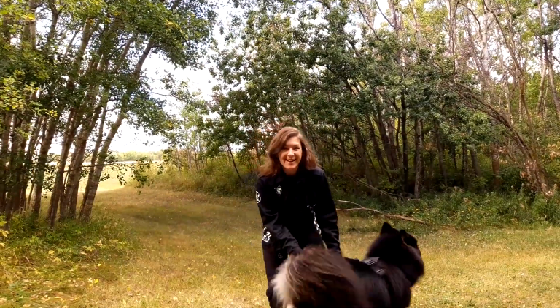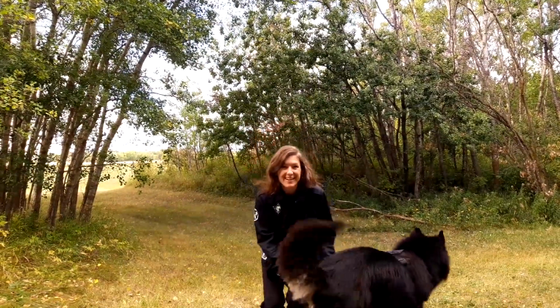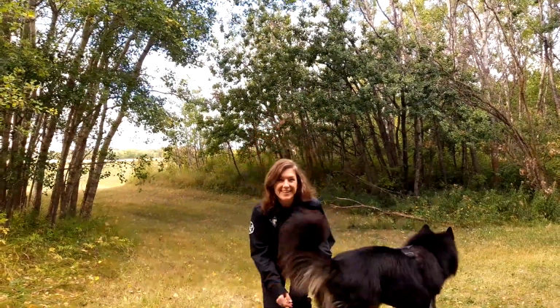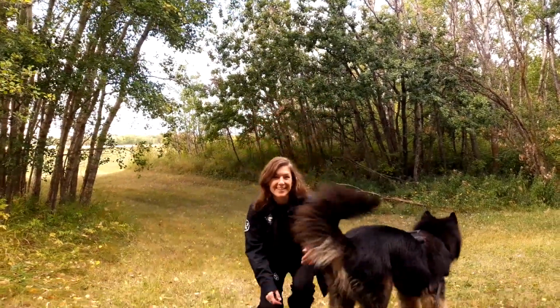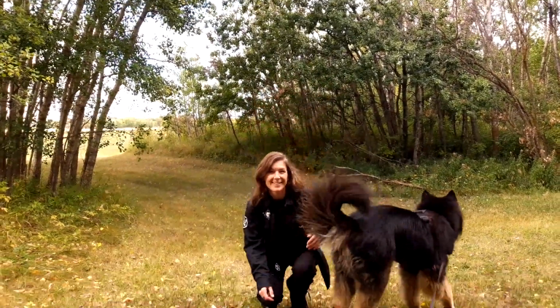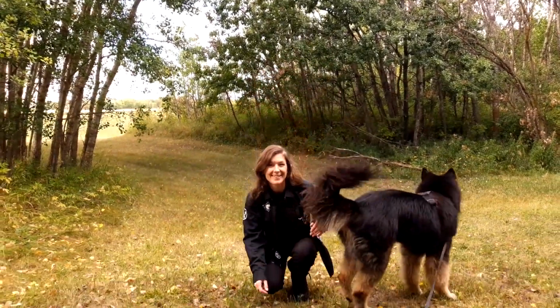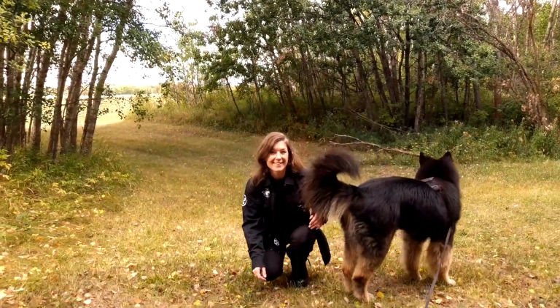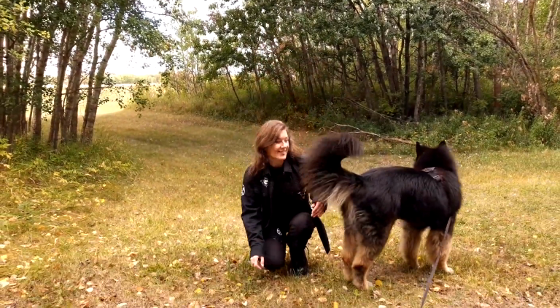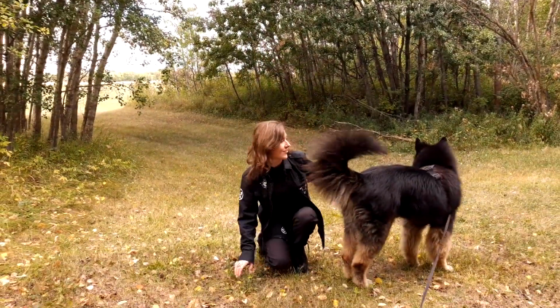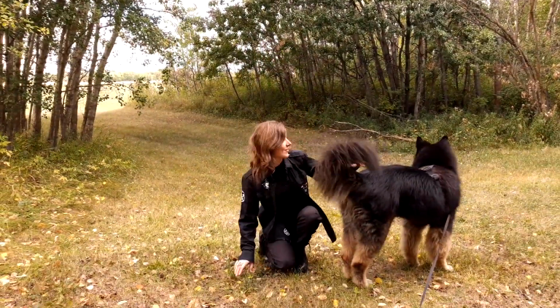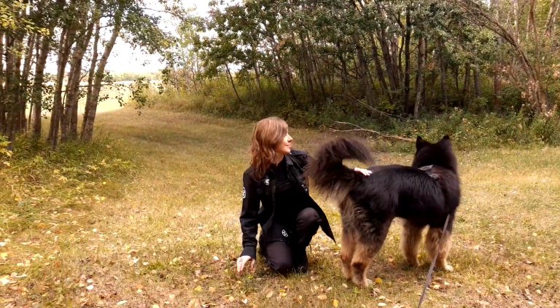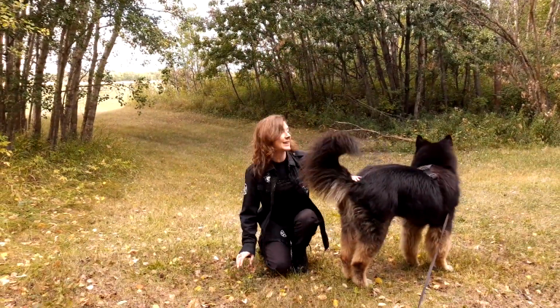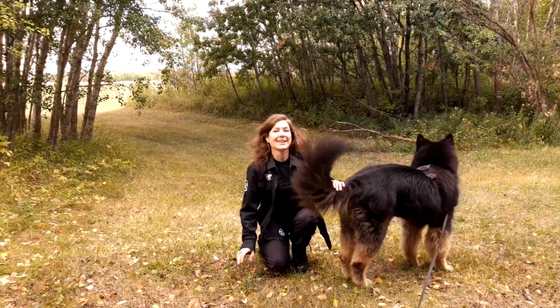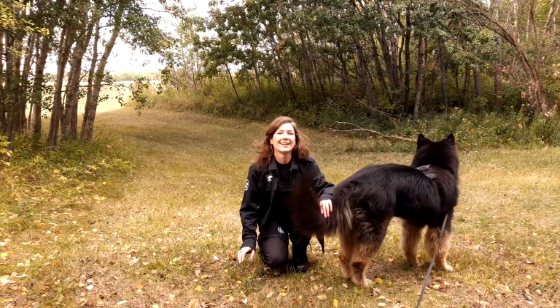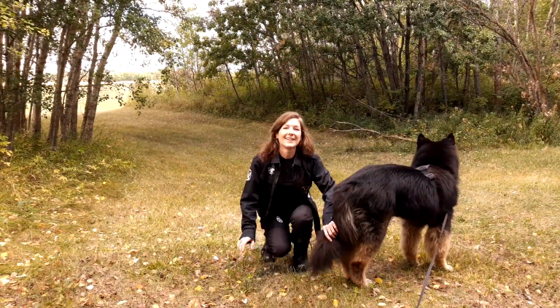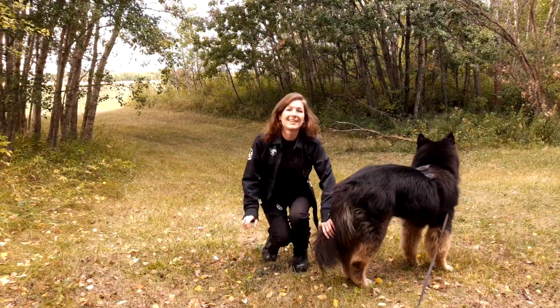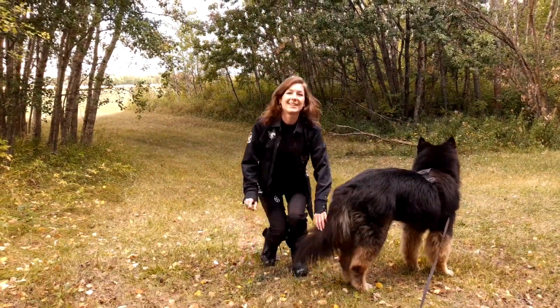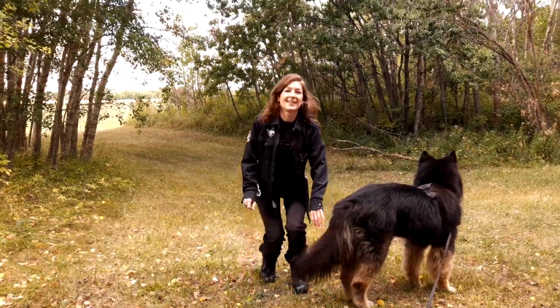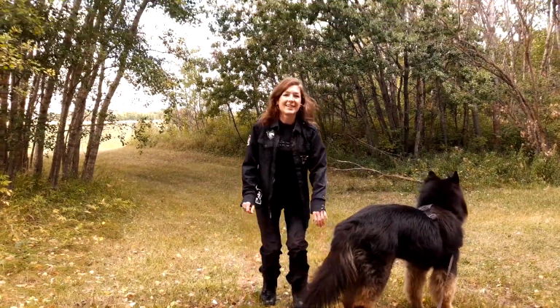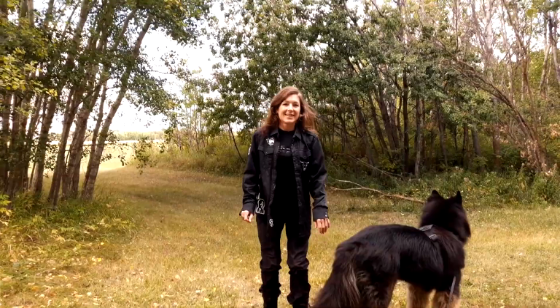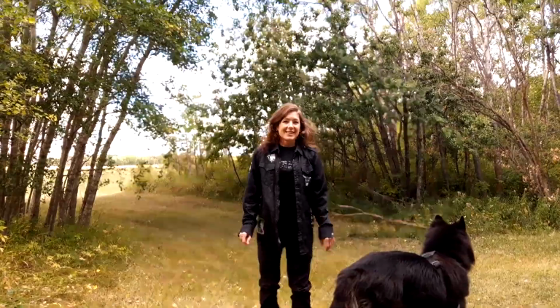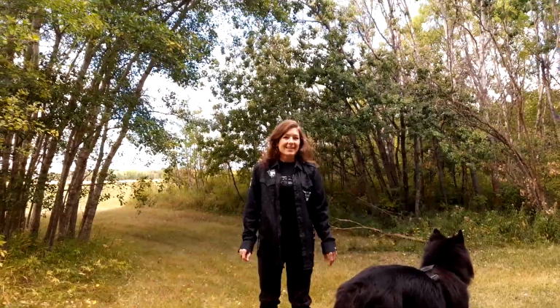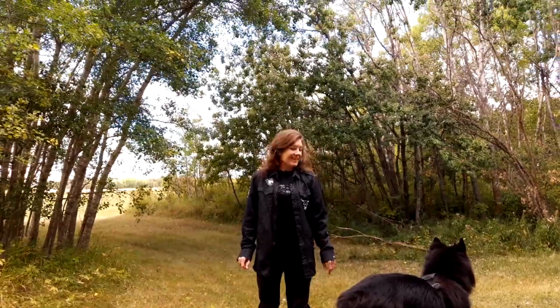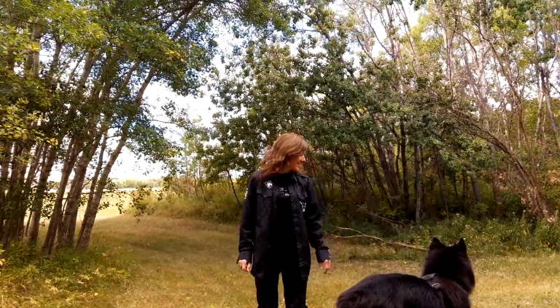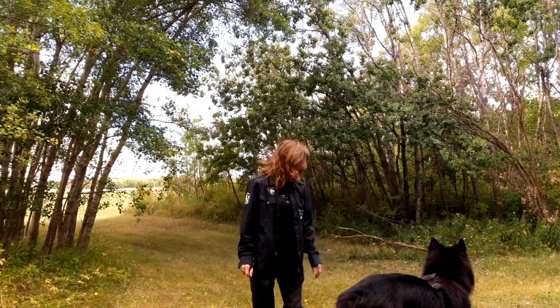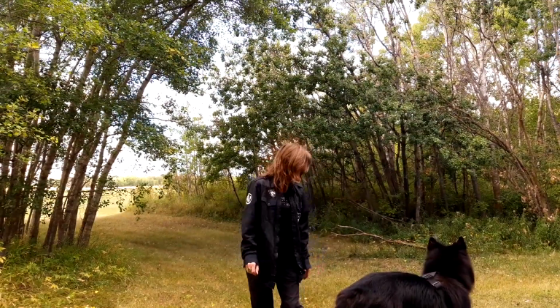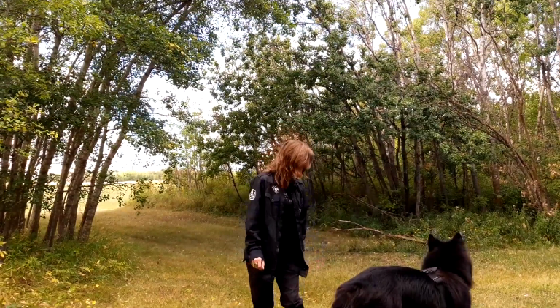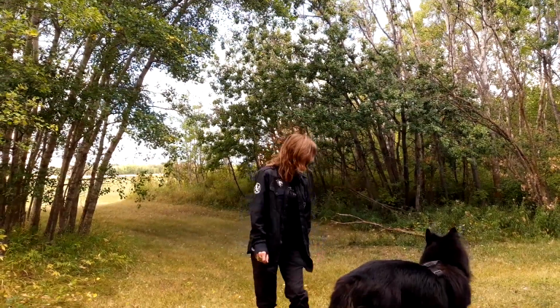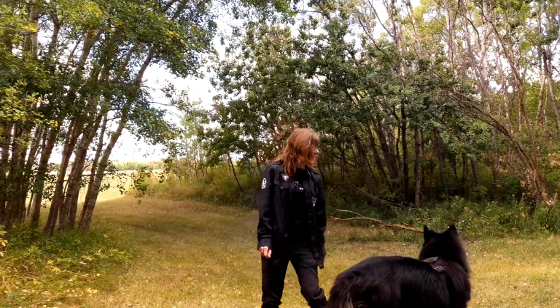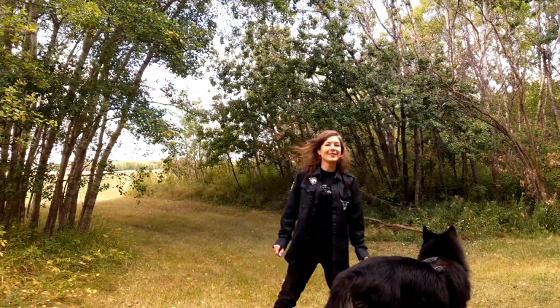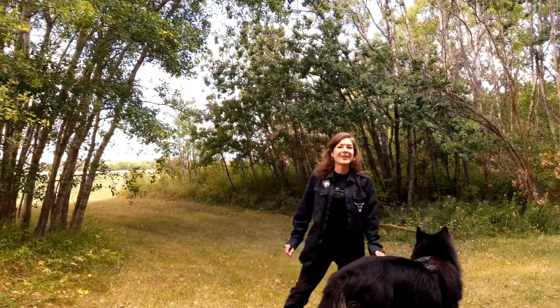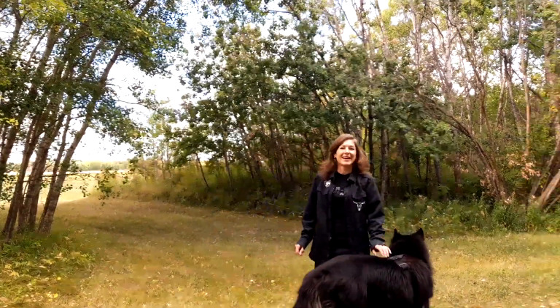Traja. It's following me. It's actually following me.